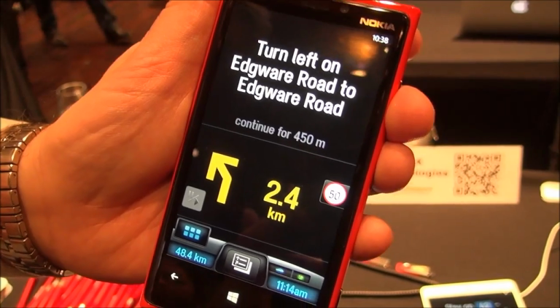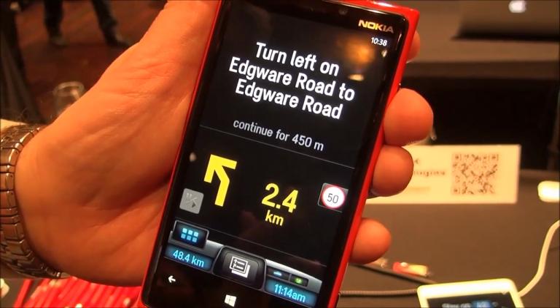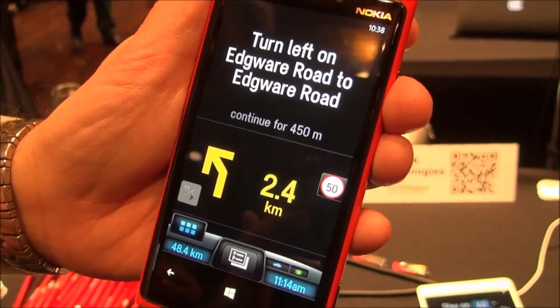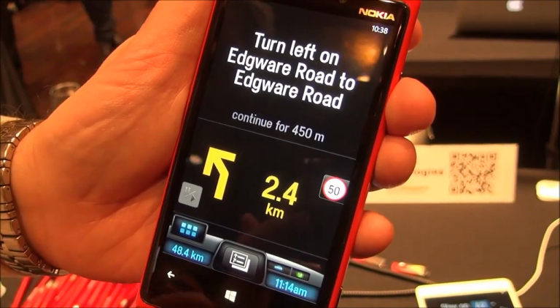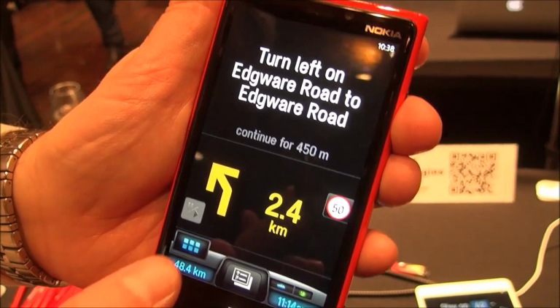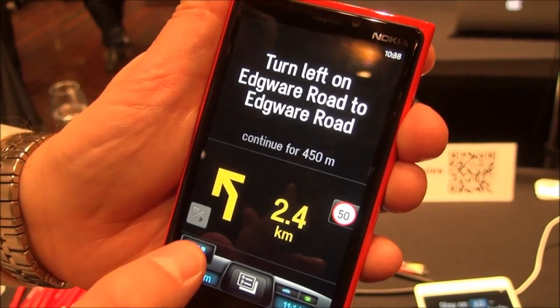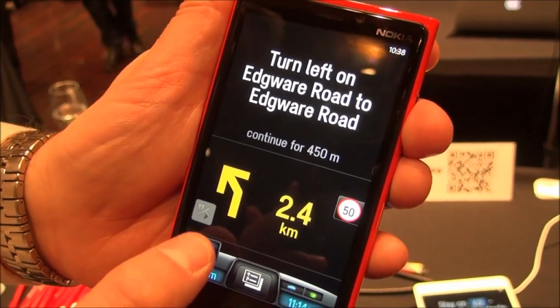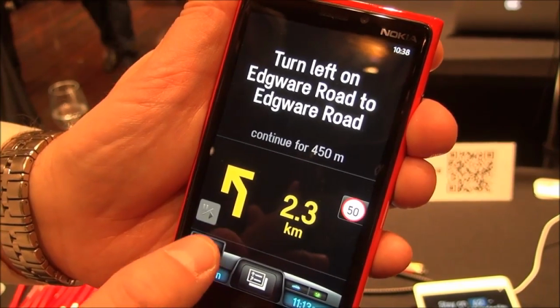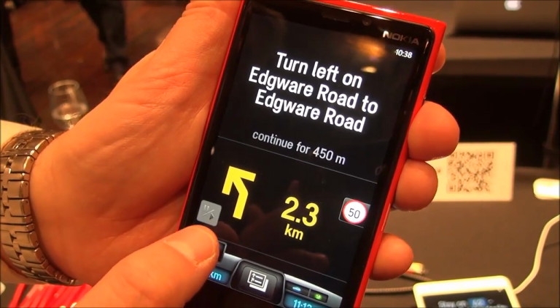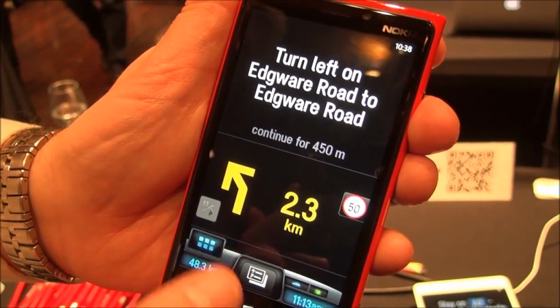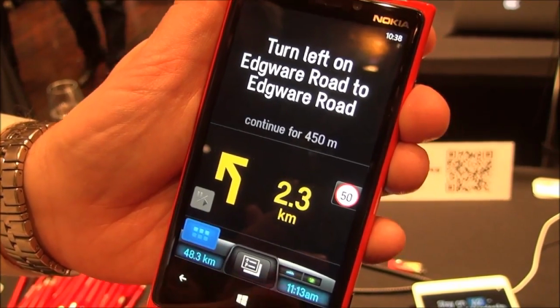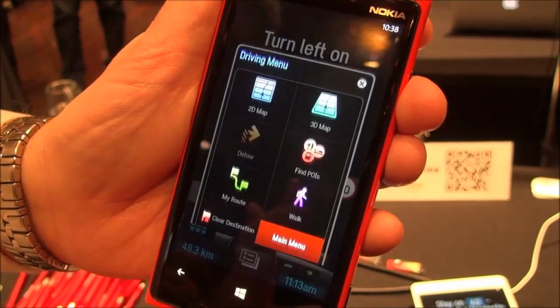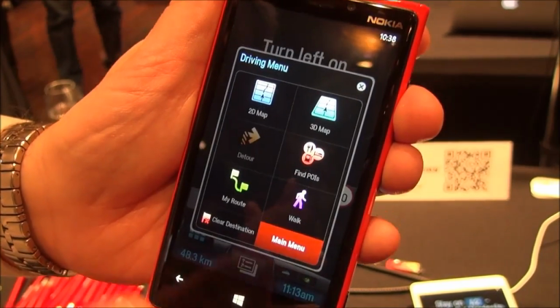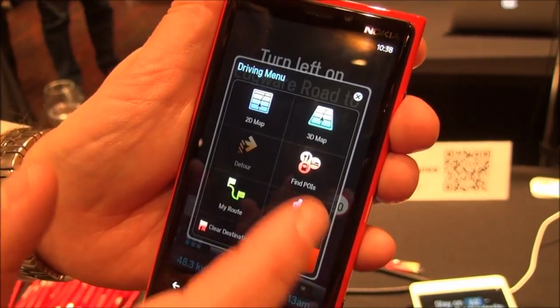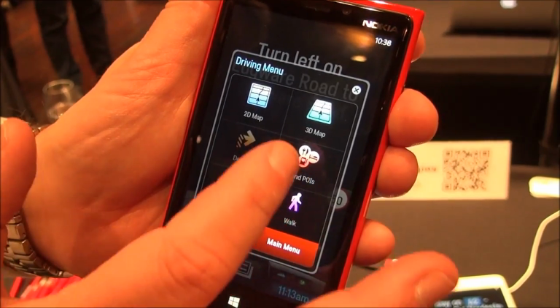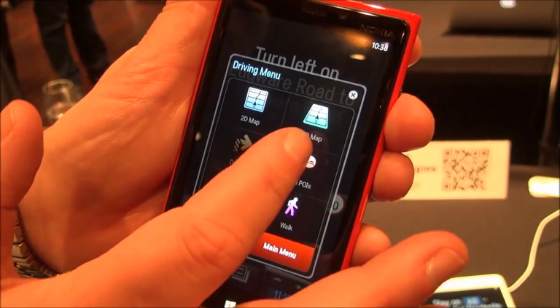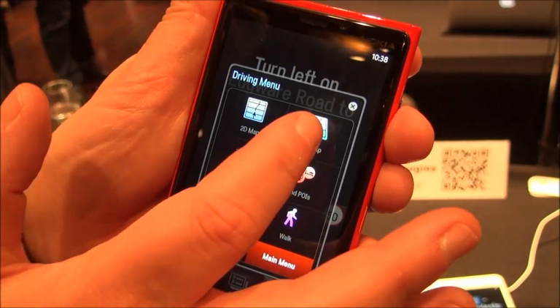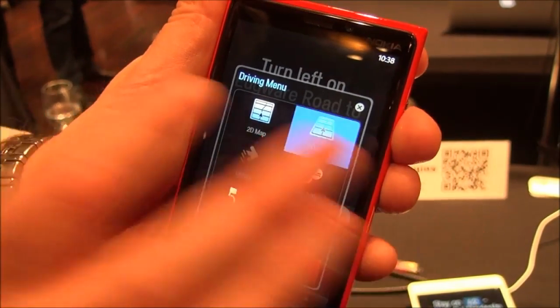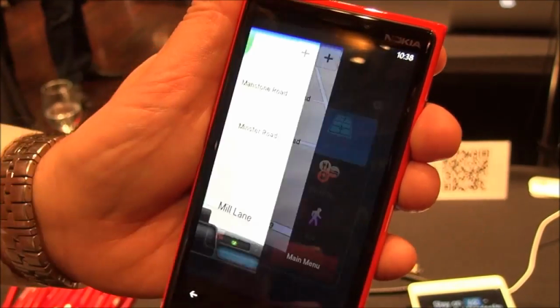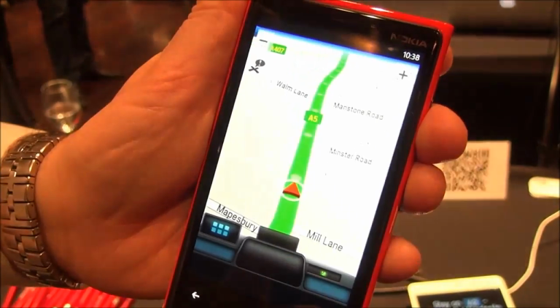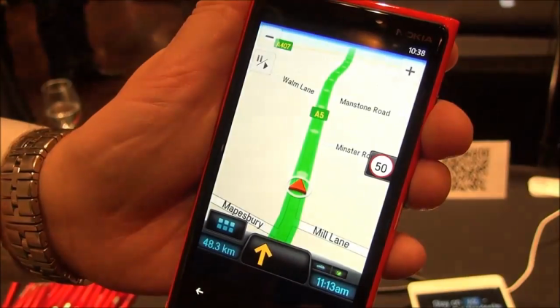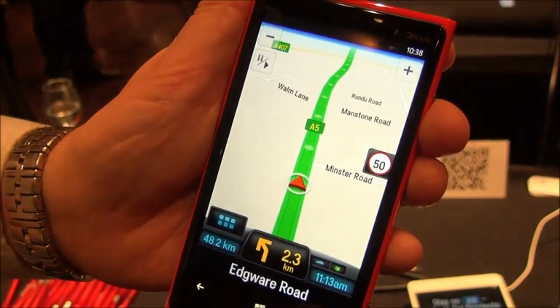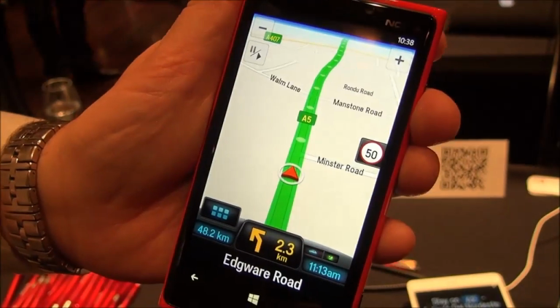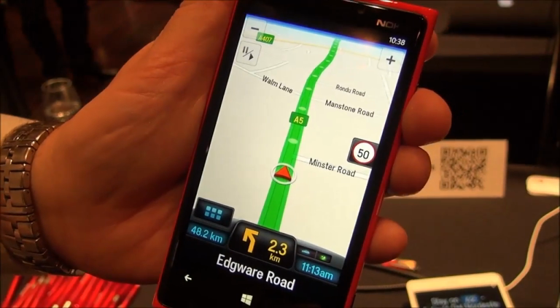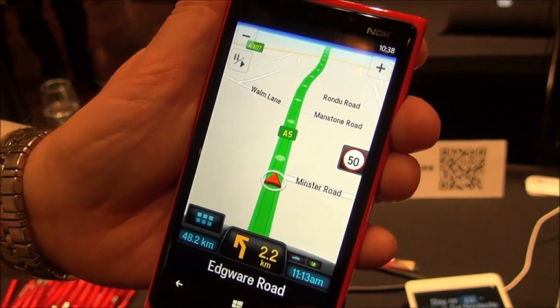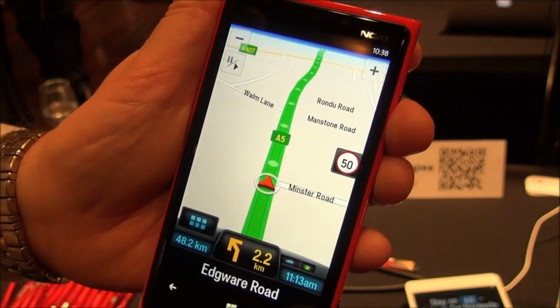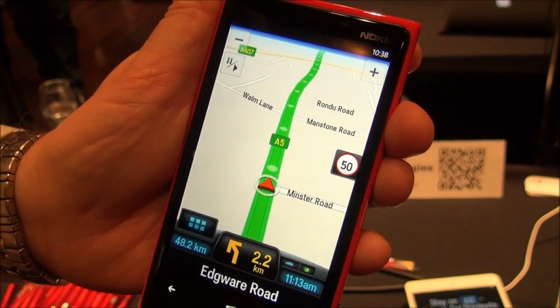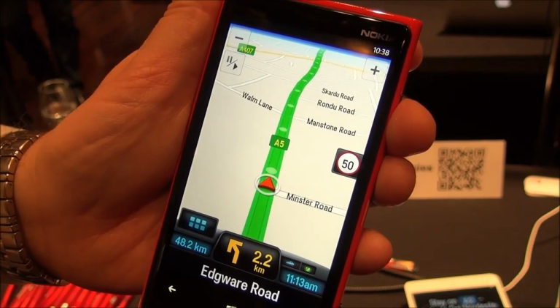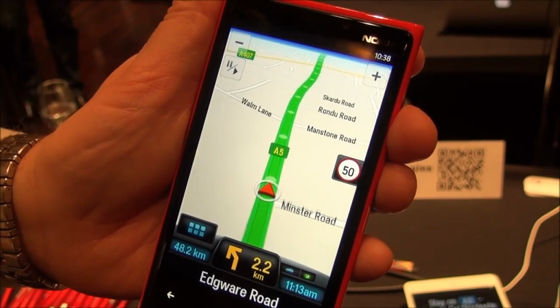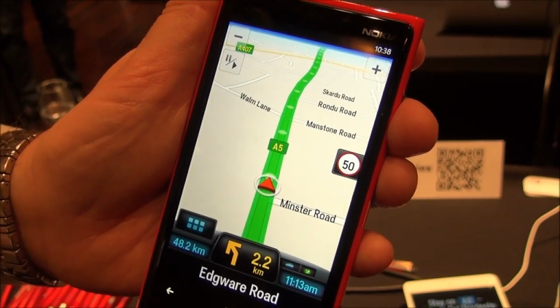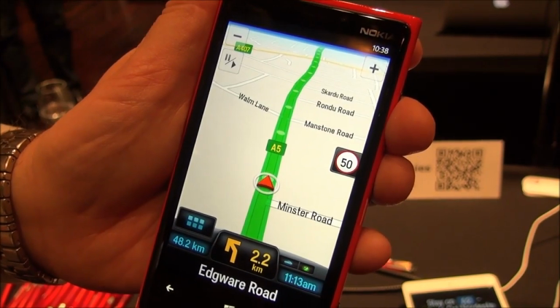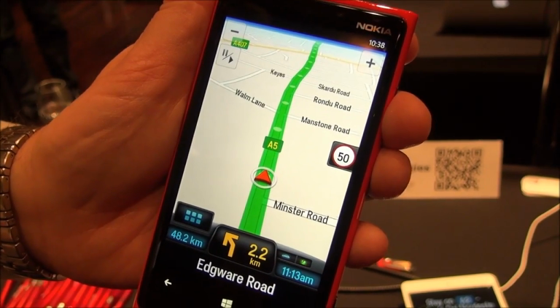We're trying to avoid distracting the driver. Many people like to see a map all the time, so you can come back to 3D right away.